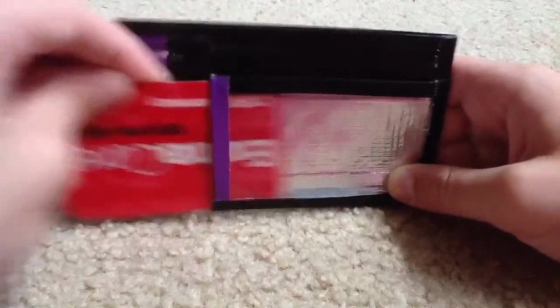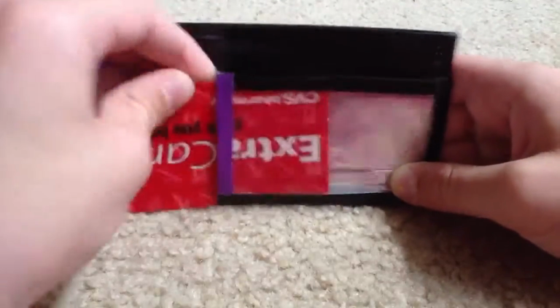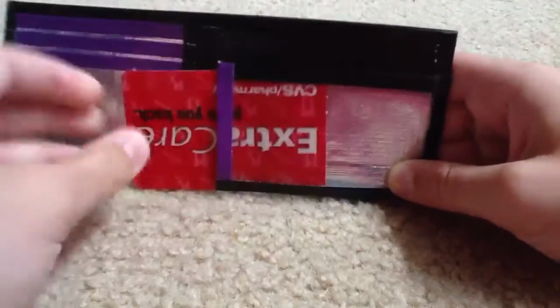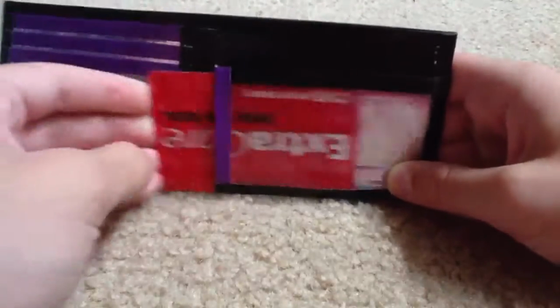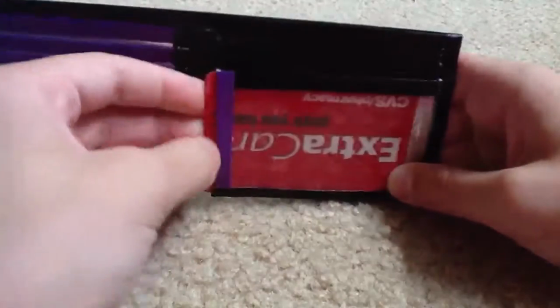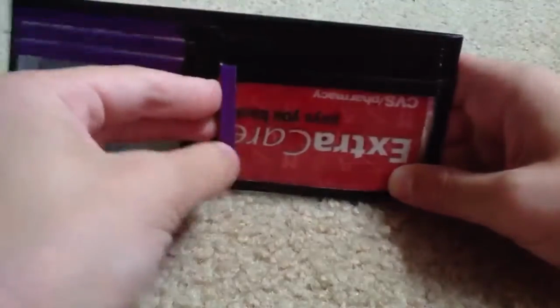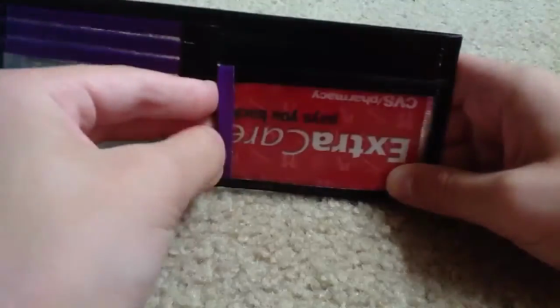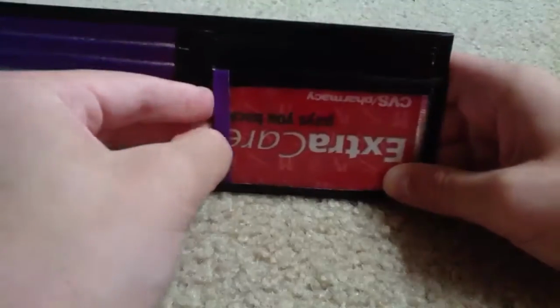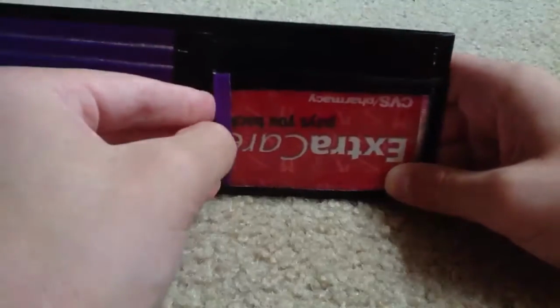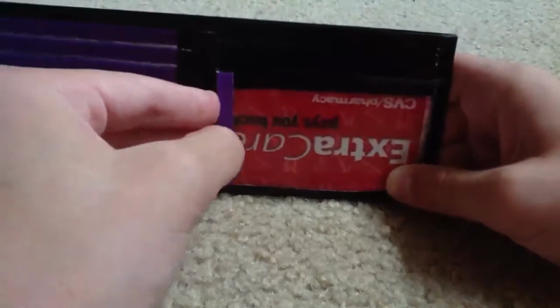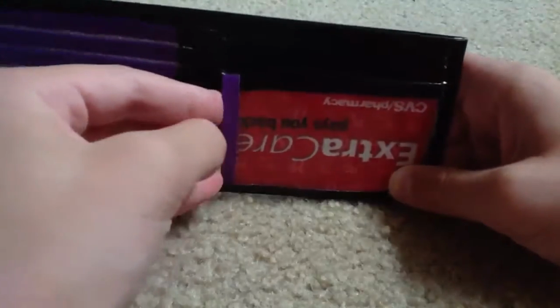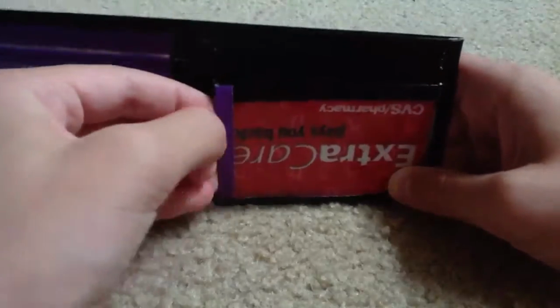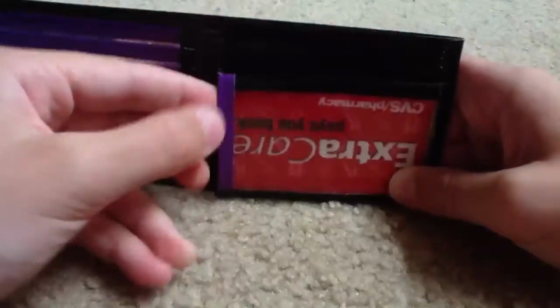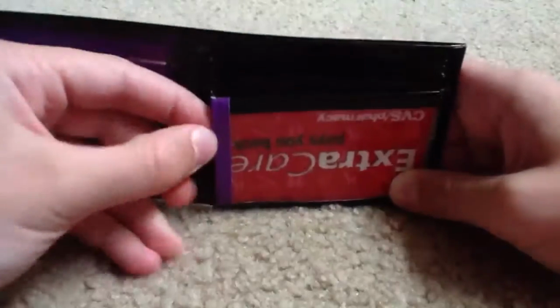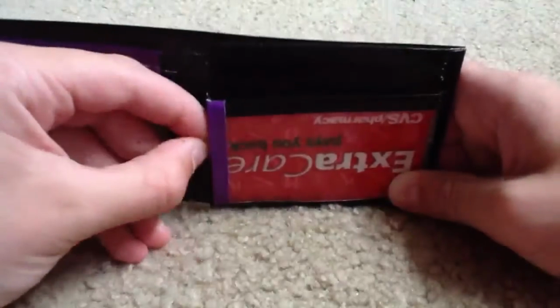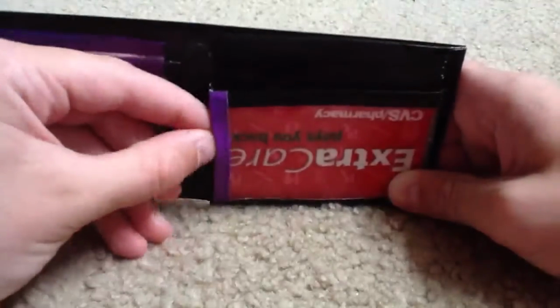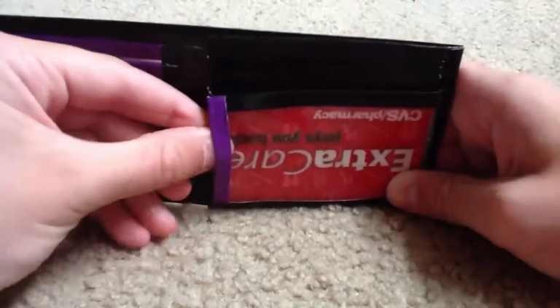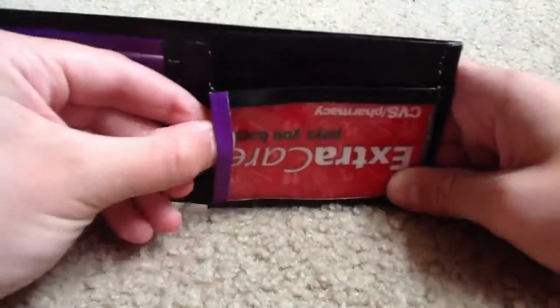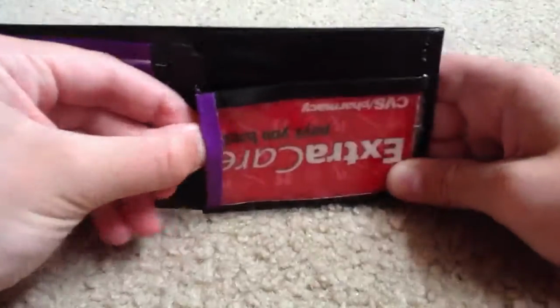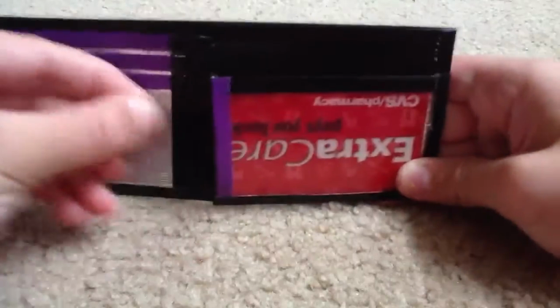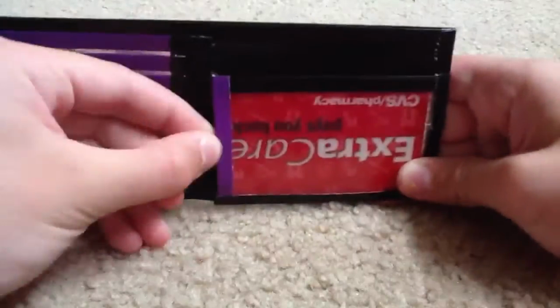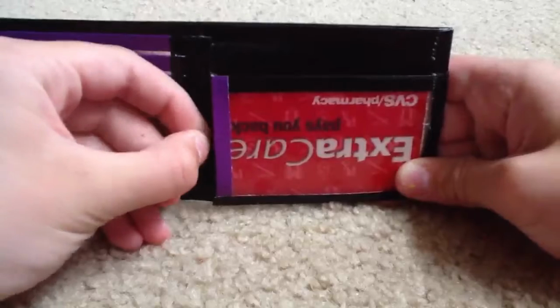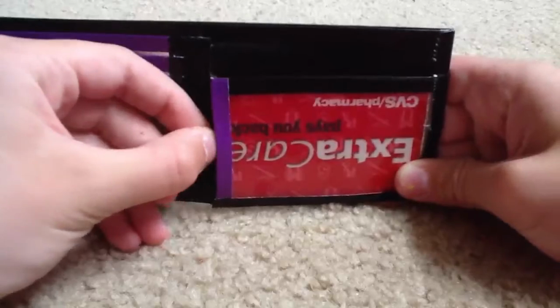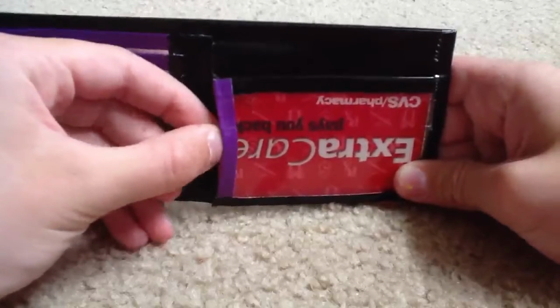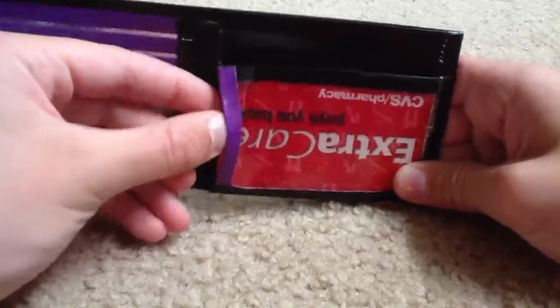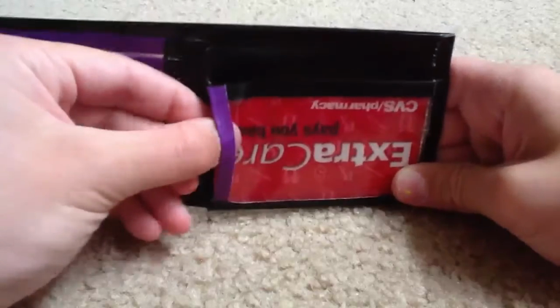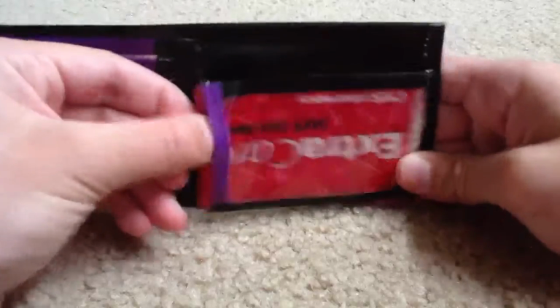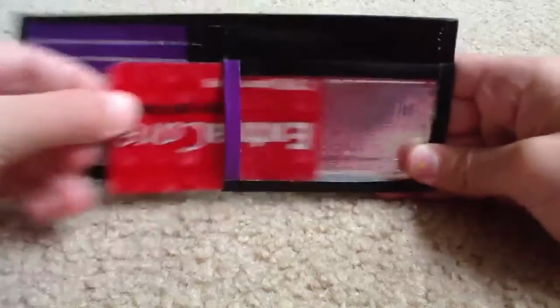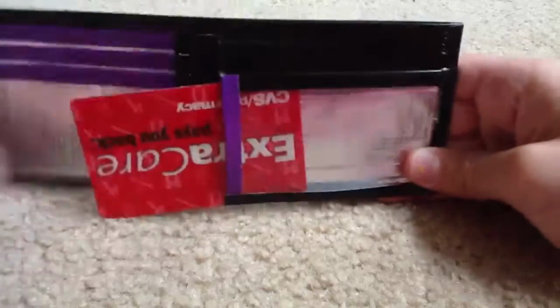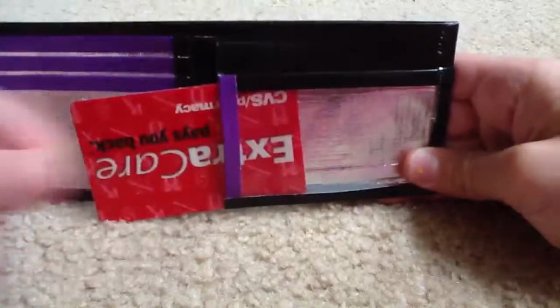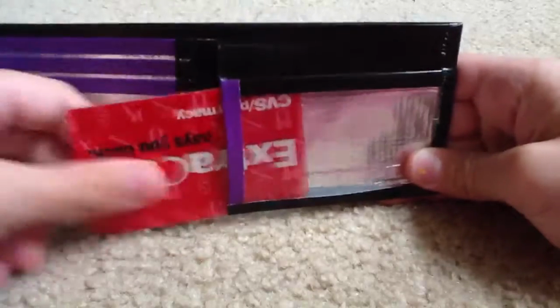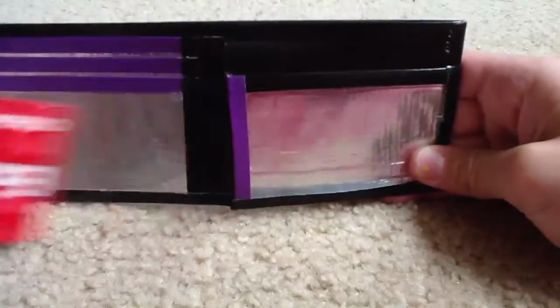I really hope you like these wallets. Please comment, rate, and subscribe. Thanks for watching. Bye.